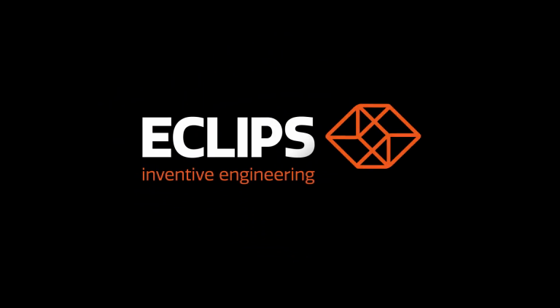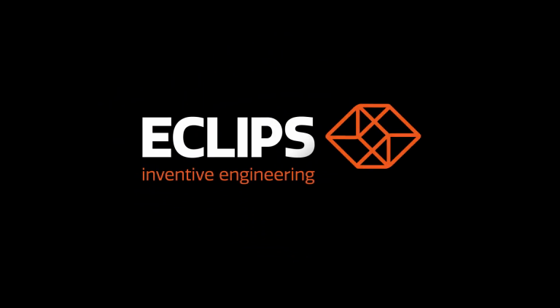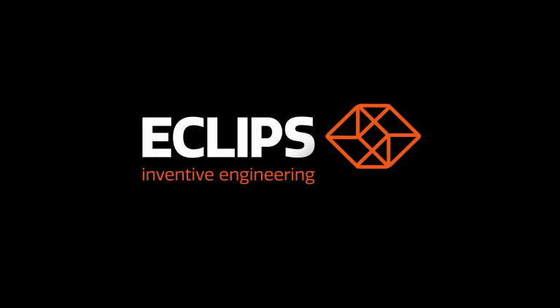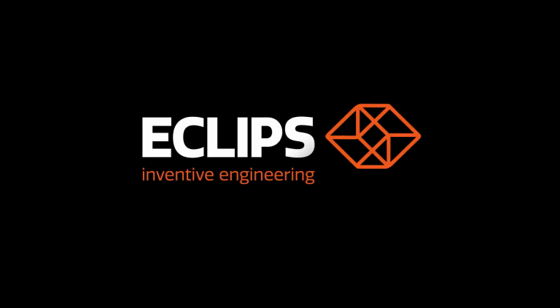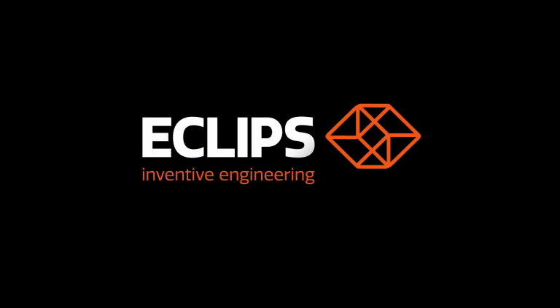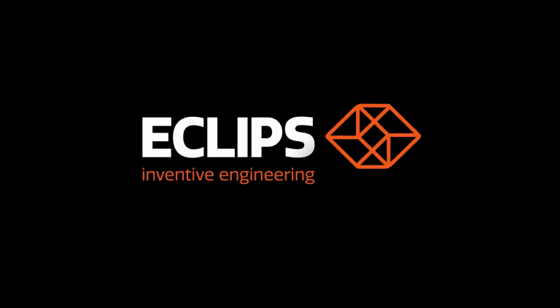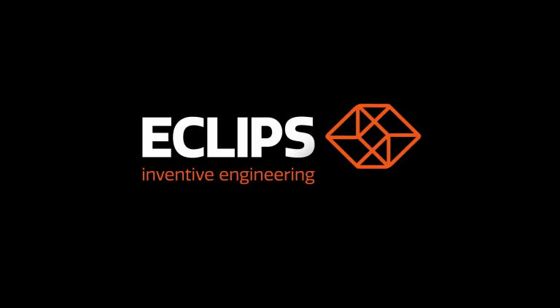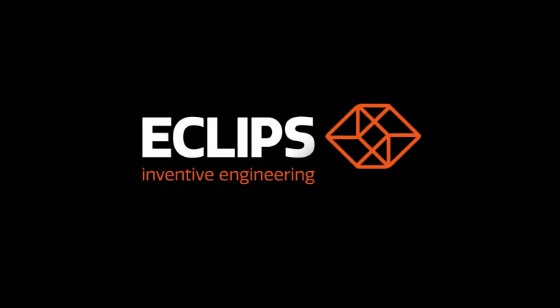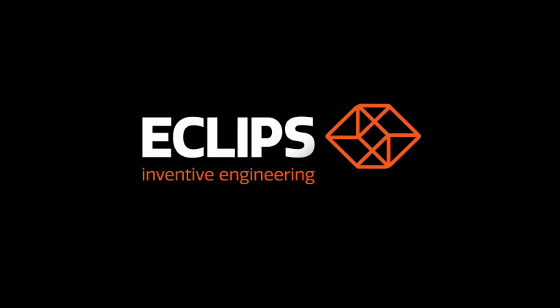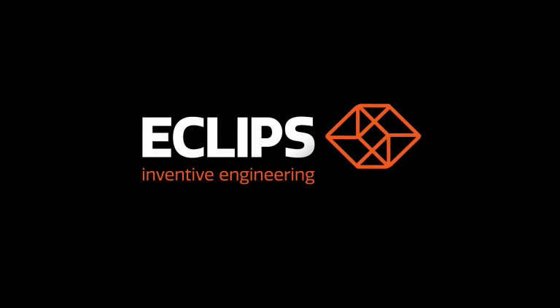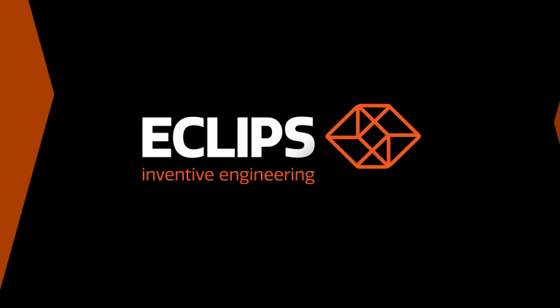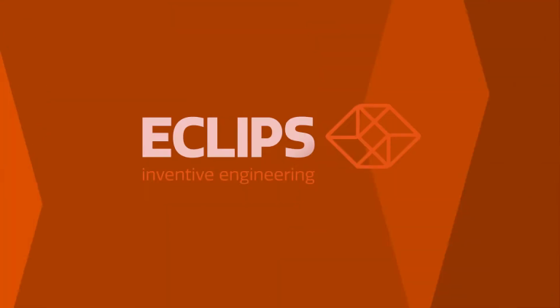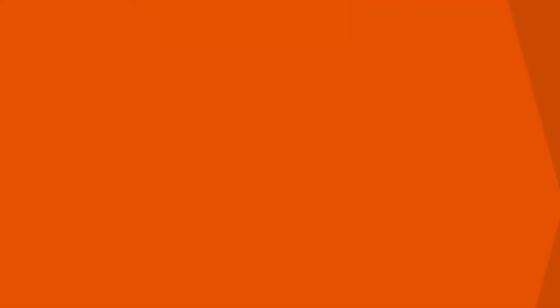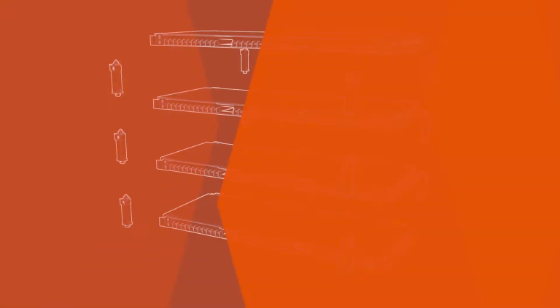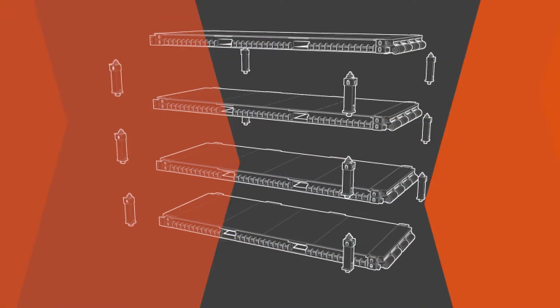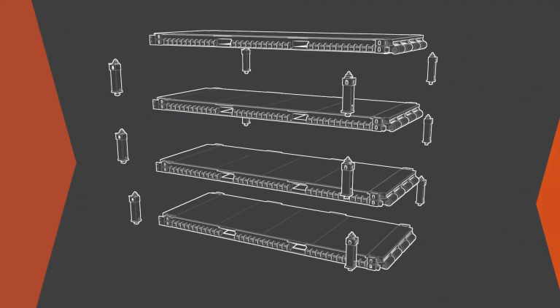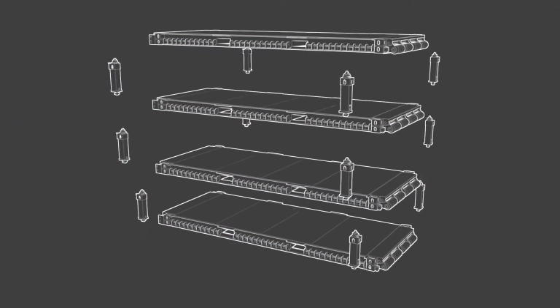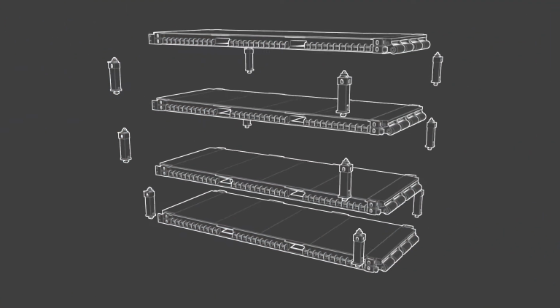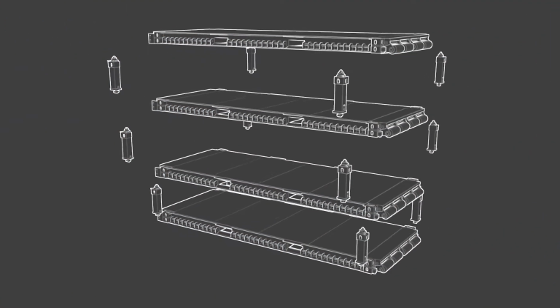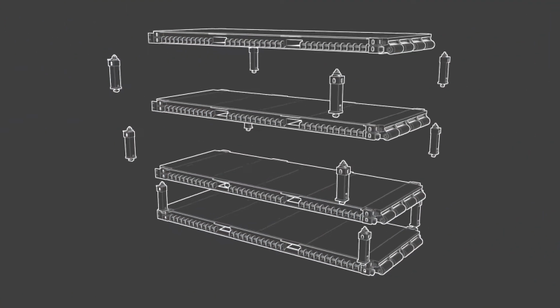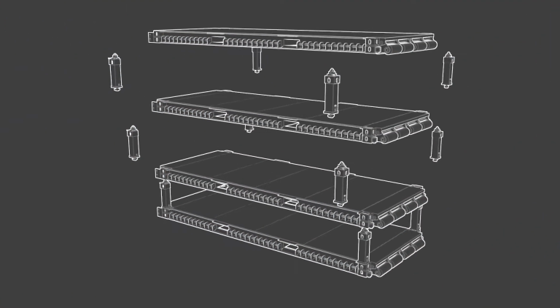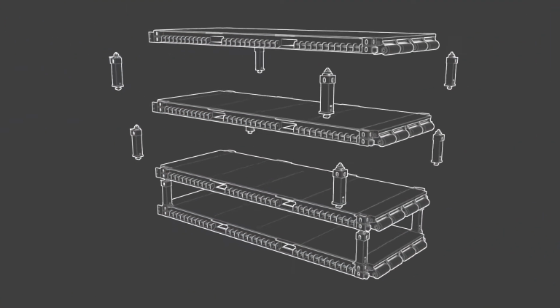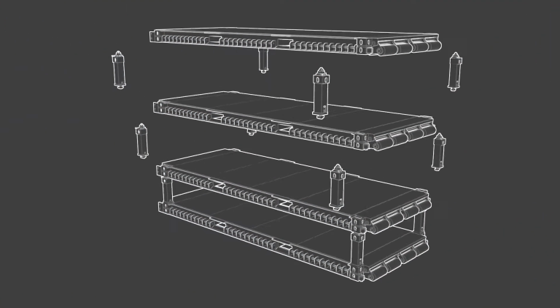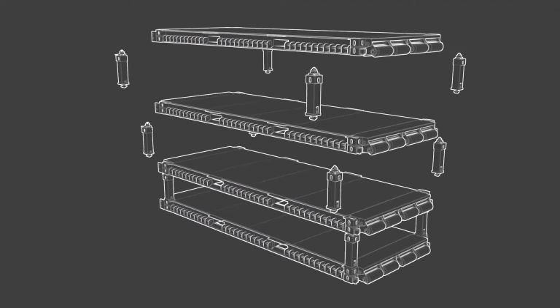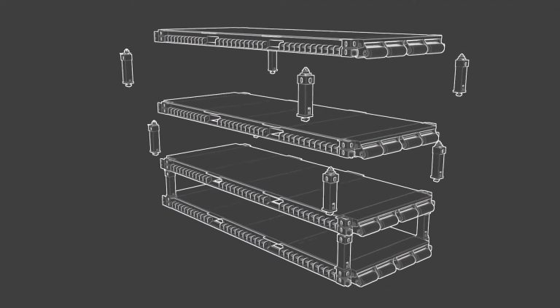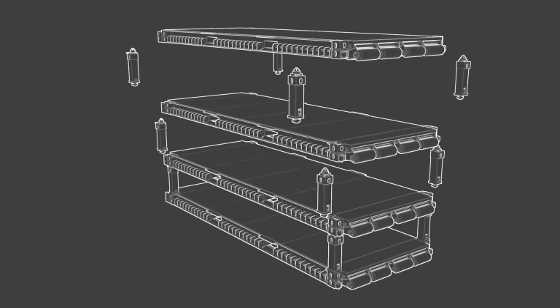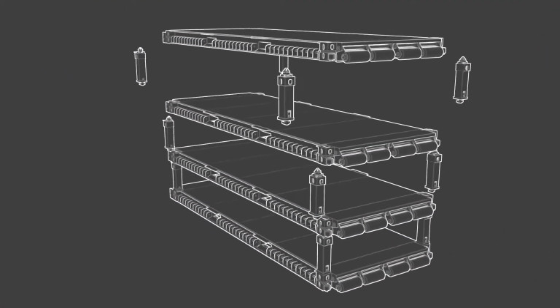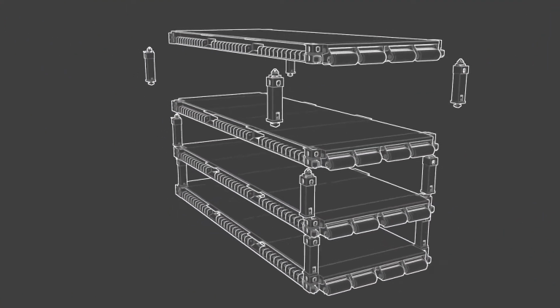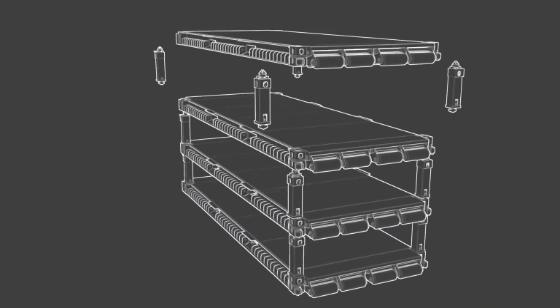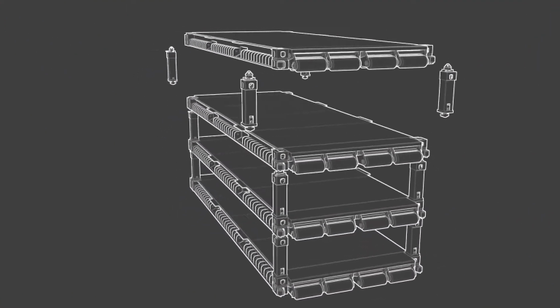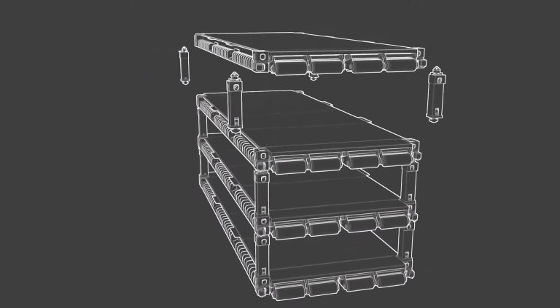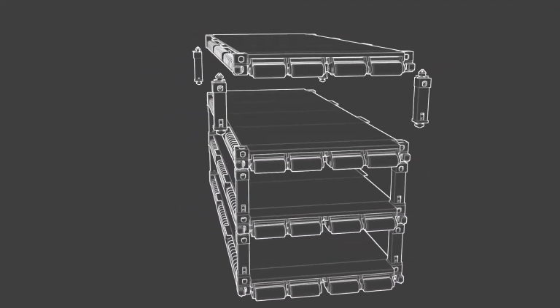Introducing the latest supply chain optimization innovation, the Container Rollout Warehousing System, CROWS.